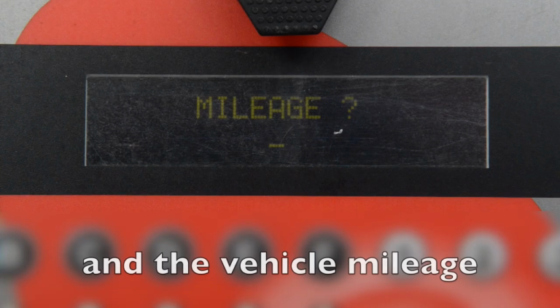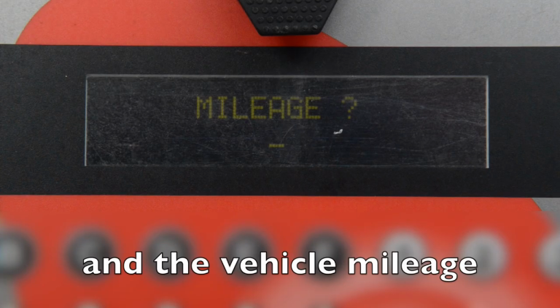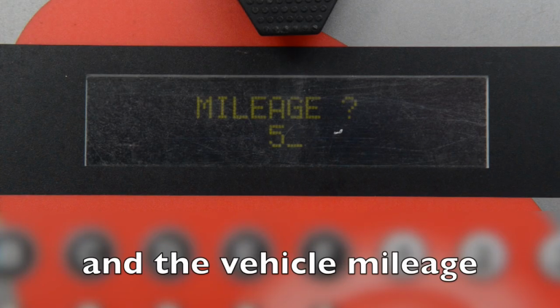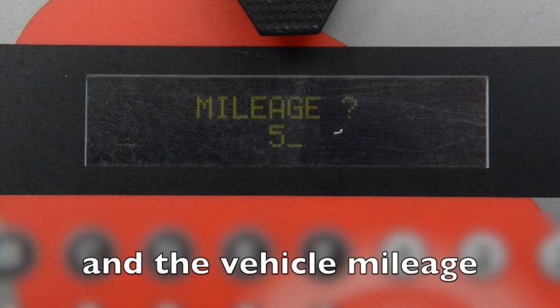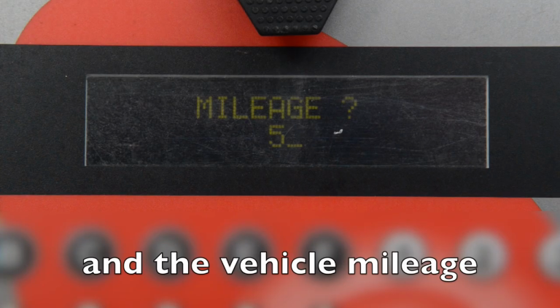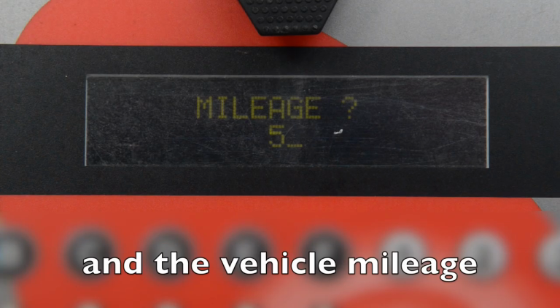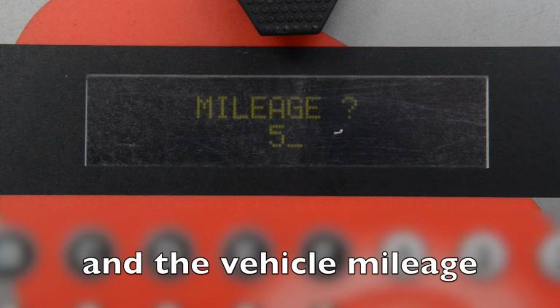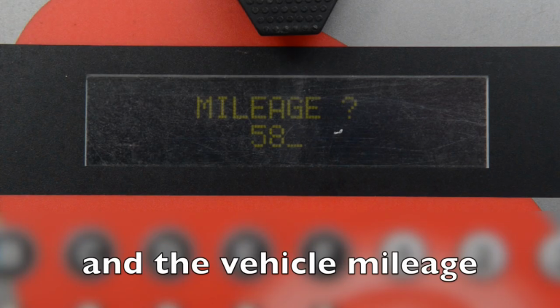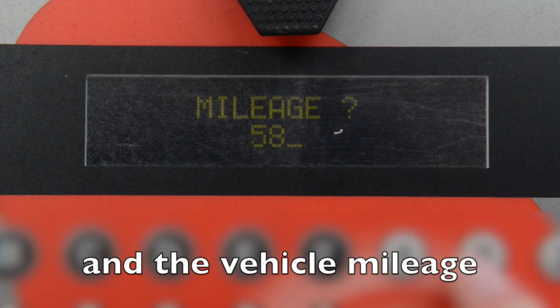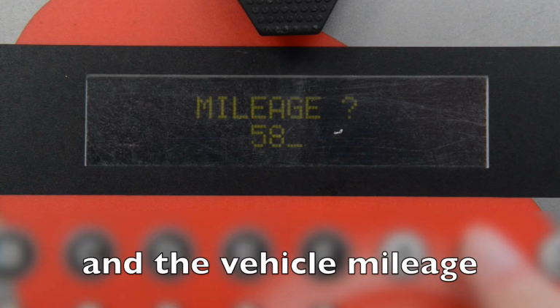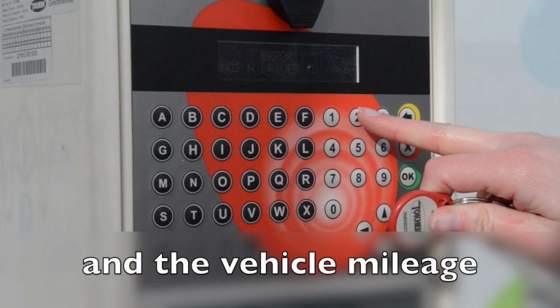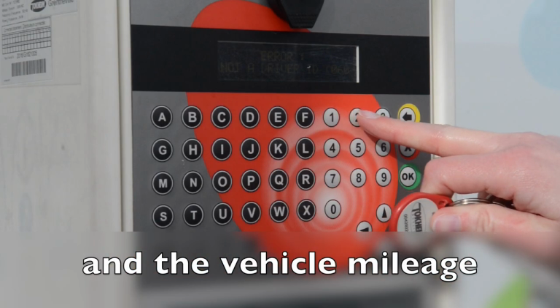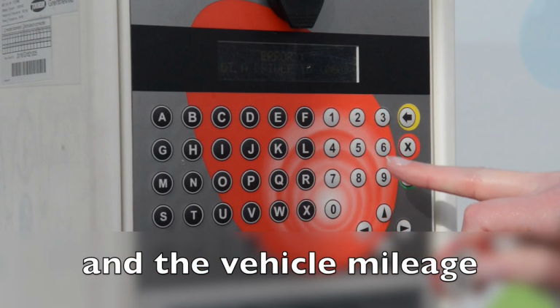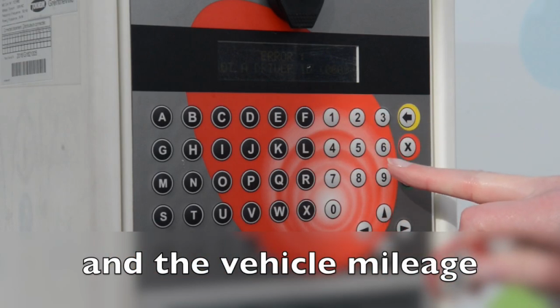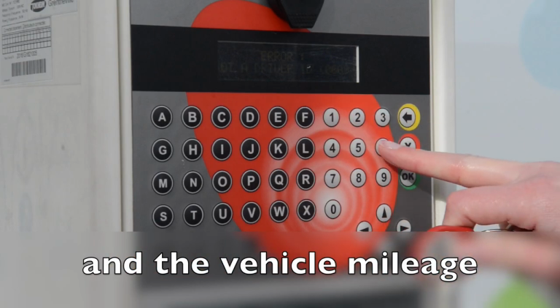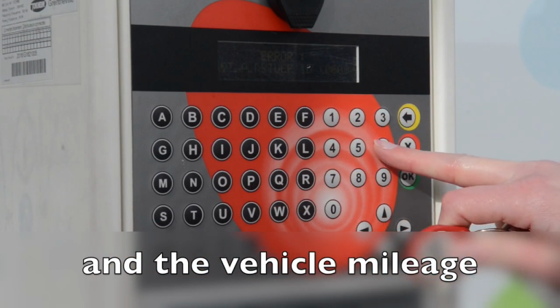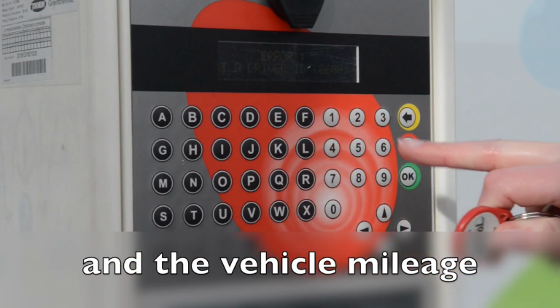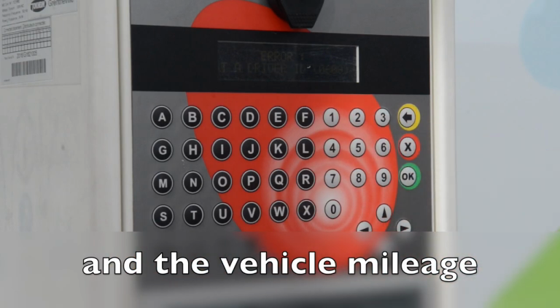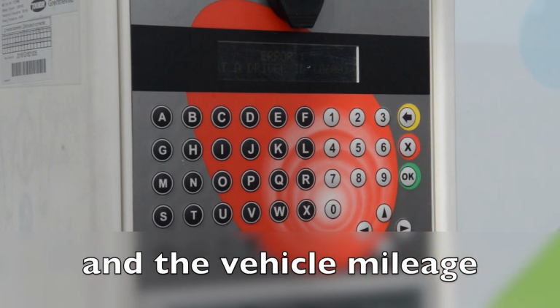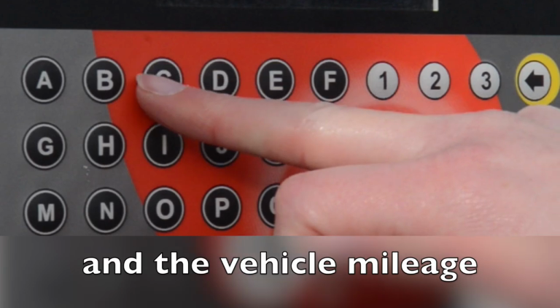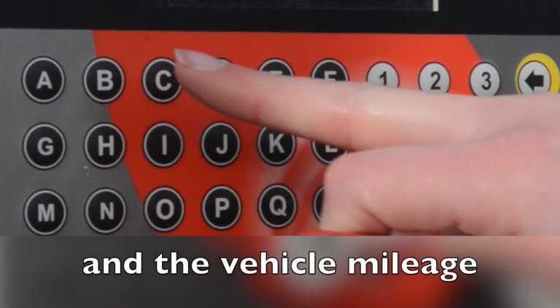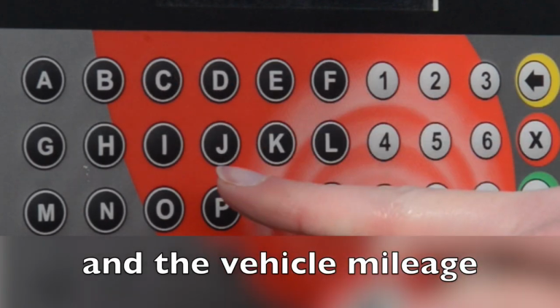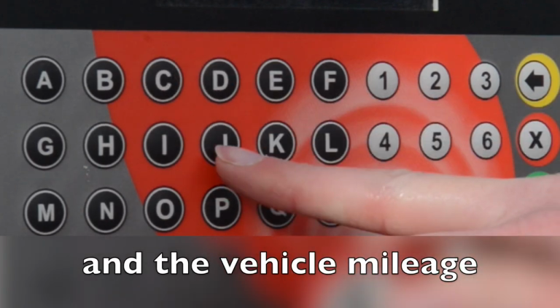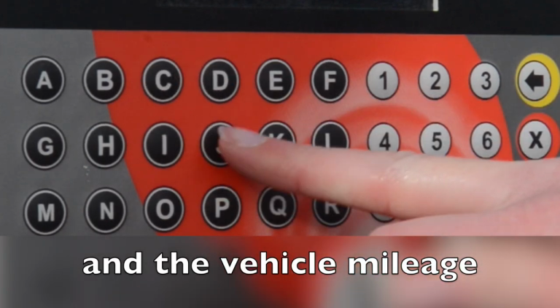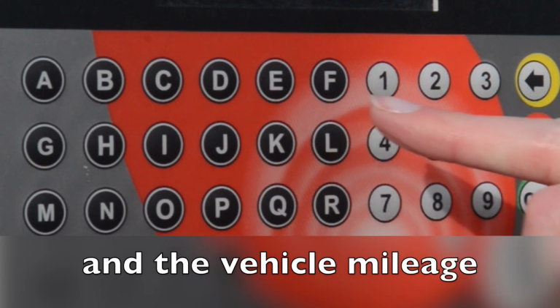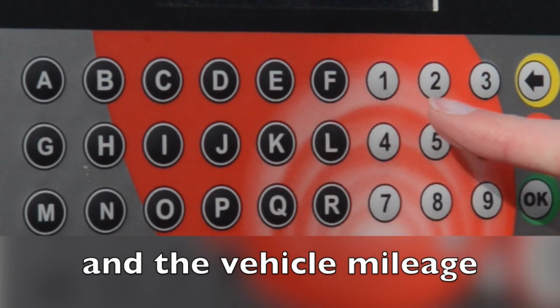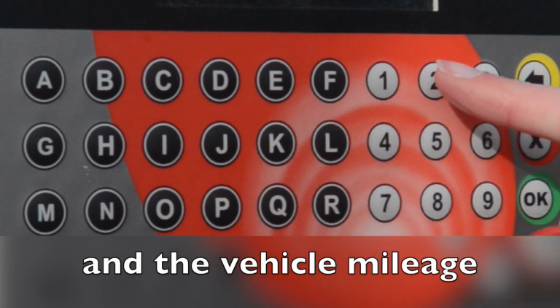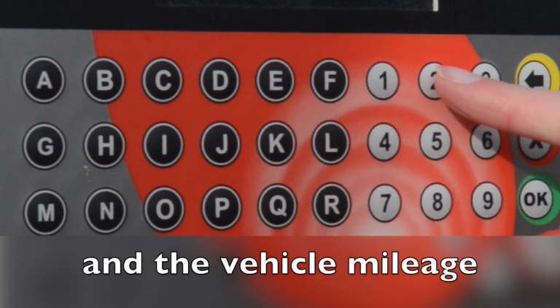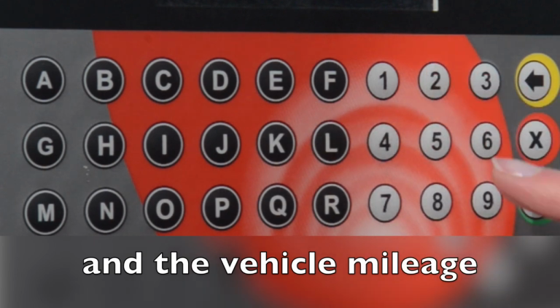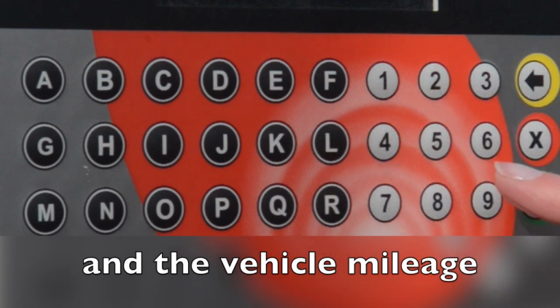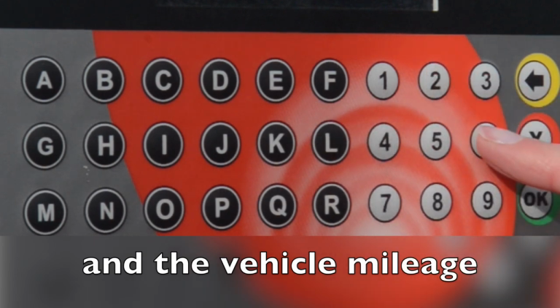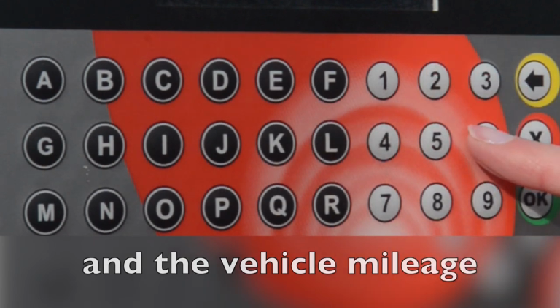The system will now ask you to enter your current mileage. Enter your mileage and press OK.